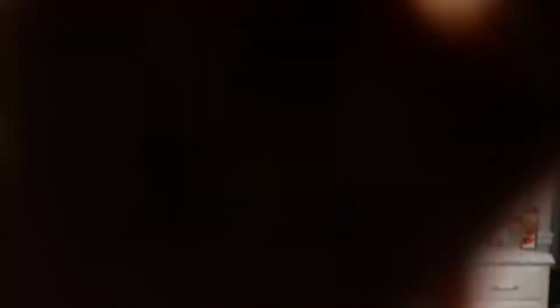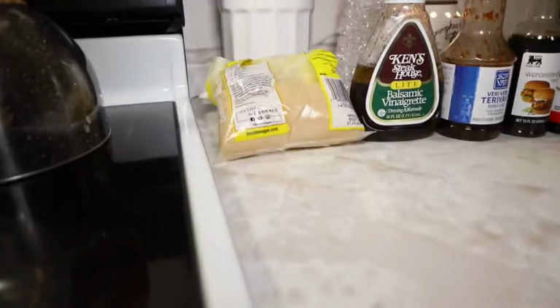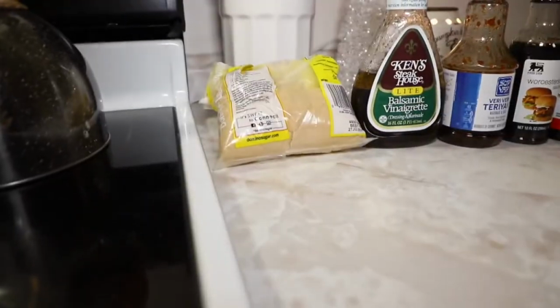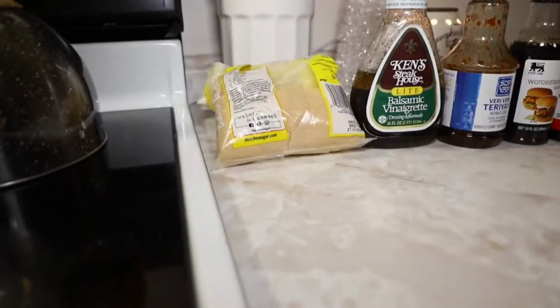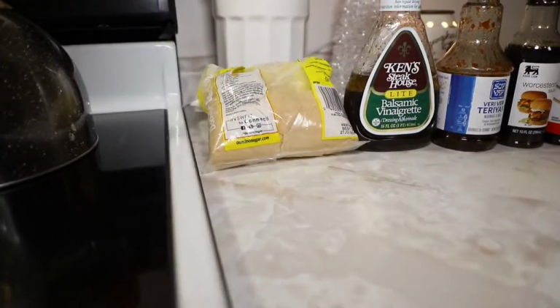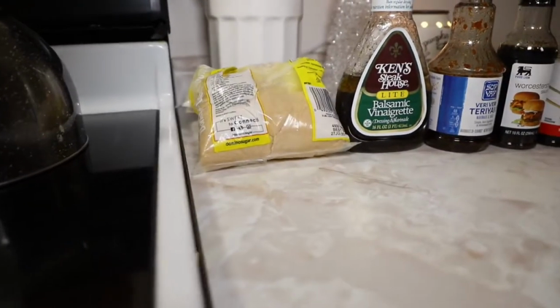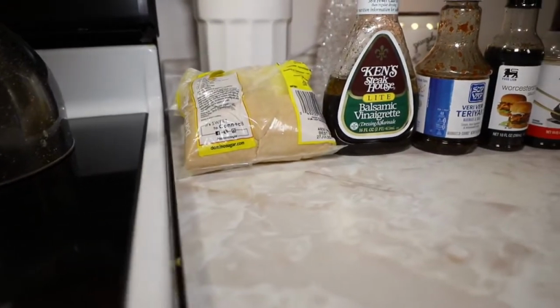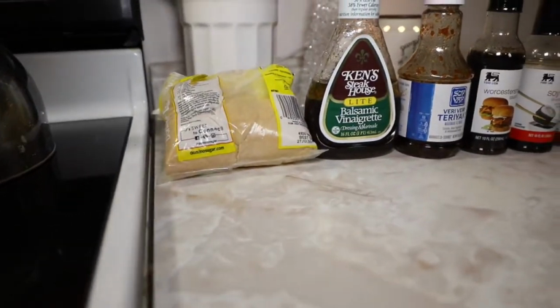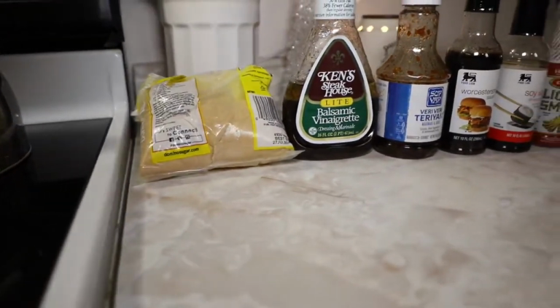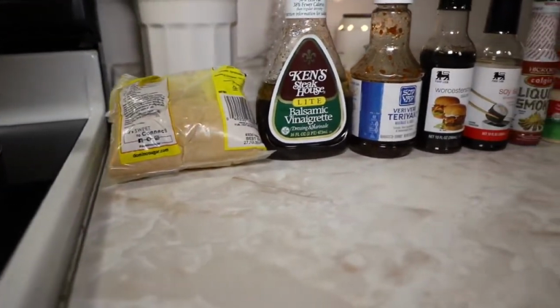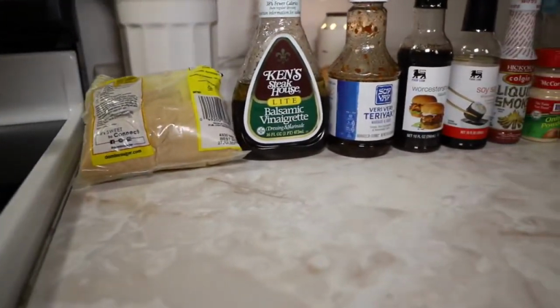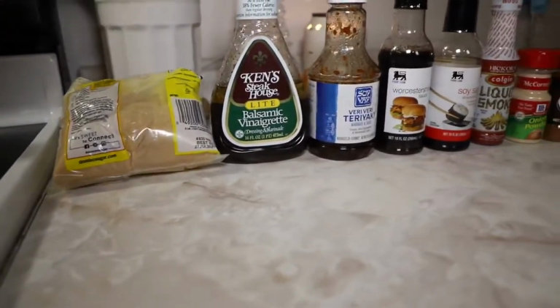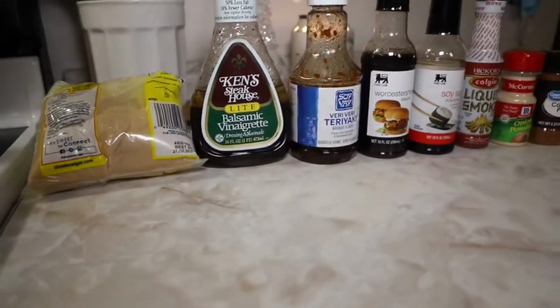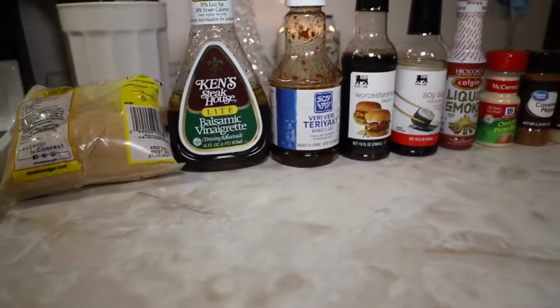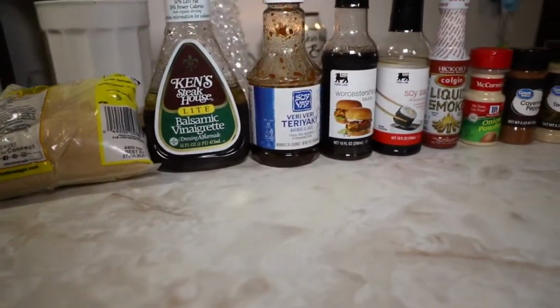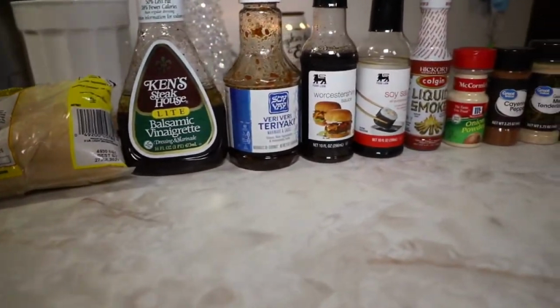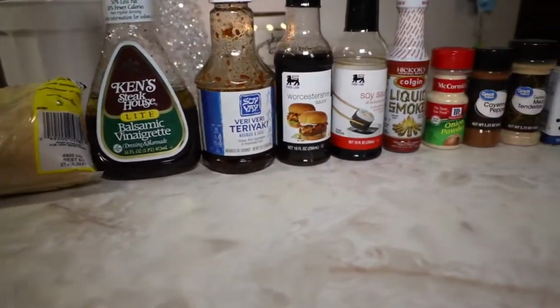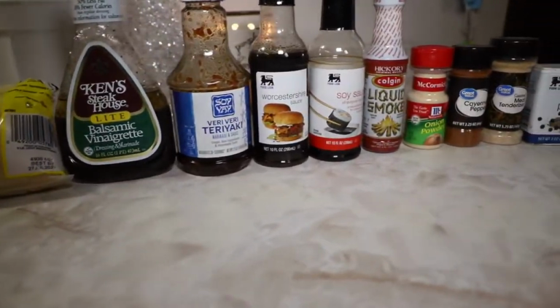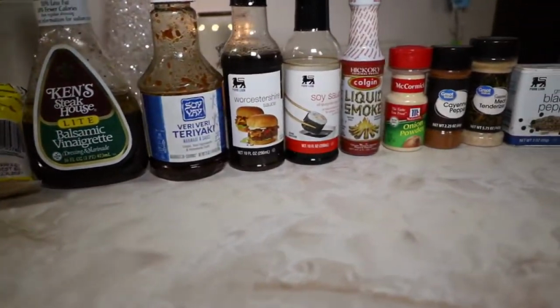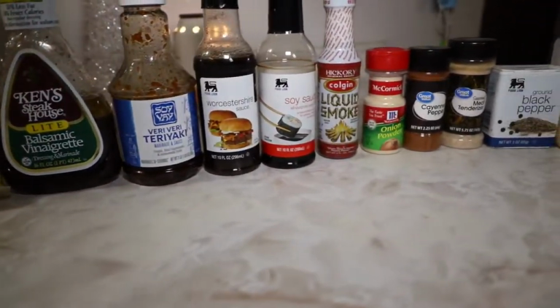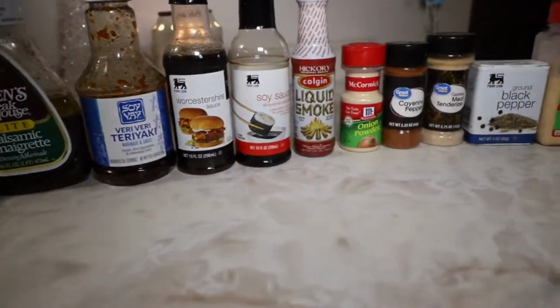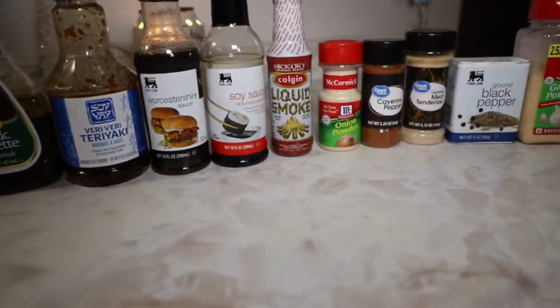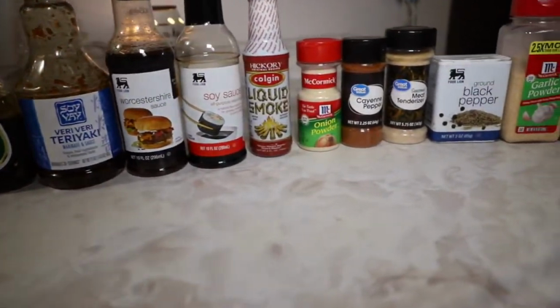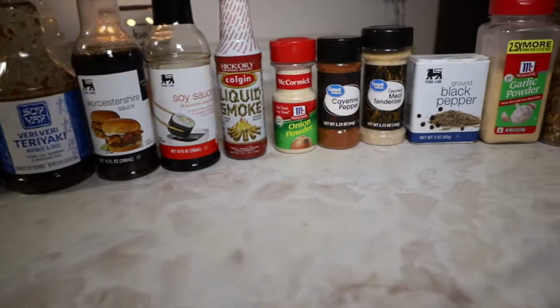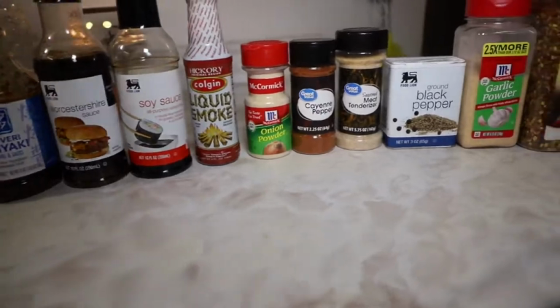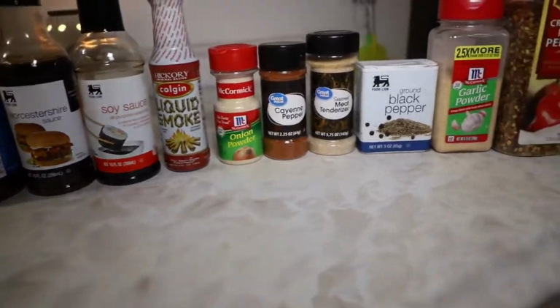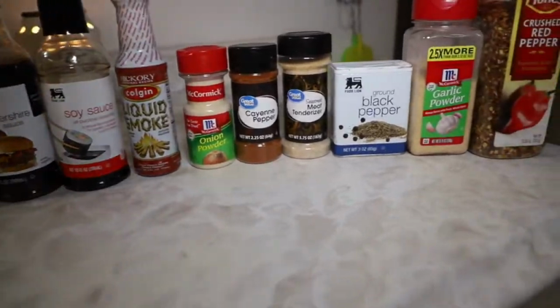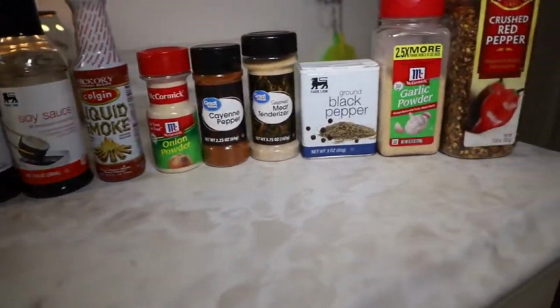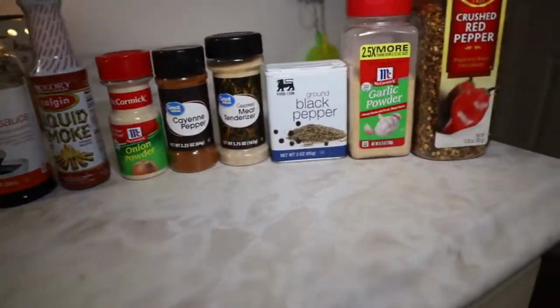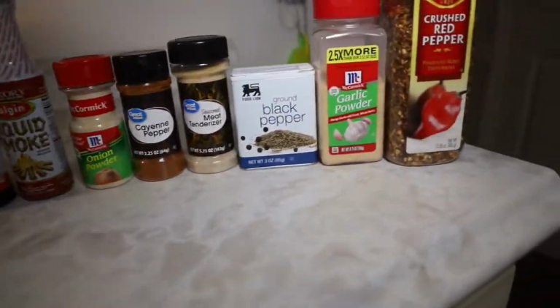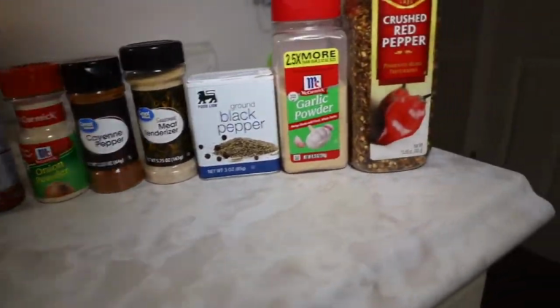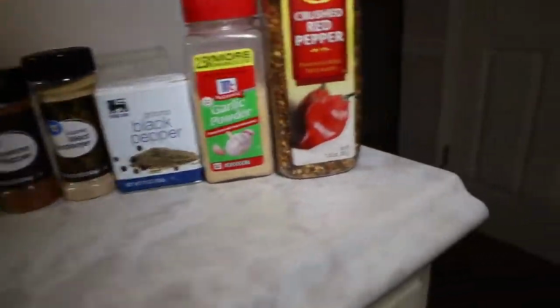Here's all of the ingredients you're going to be using to make your deer jerky. It's real simple and I'll show y'all every step of the way. Let's get to it.